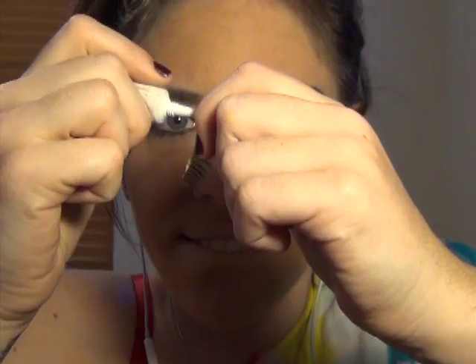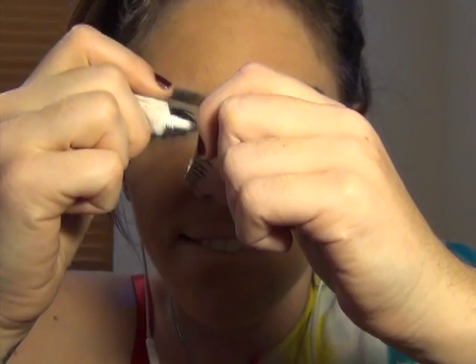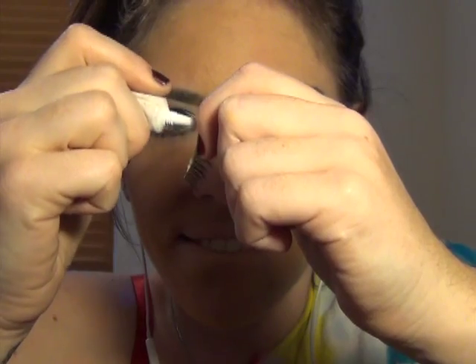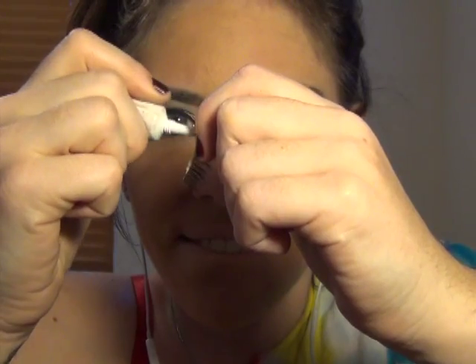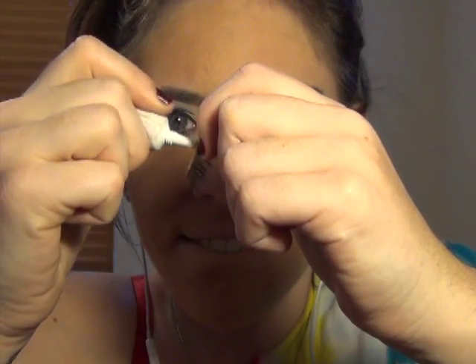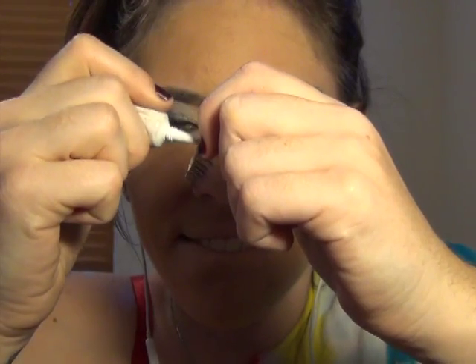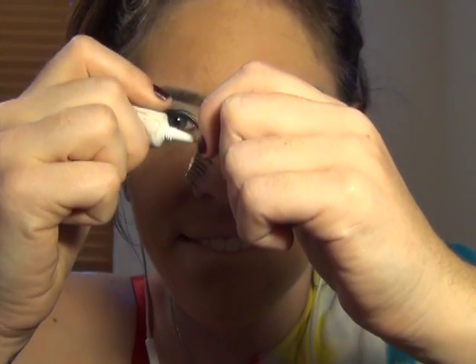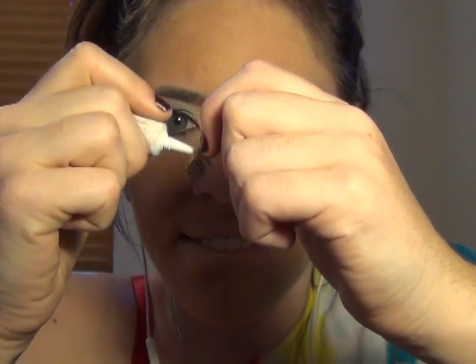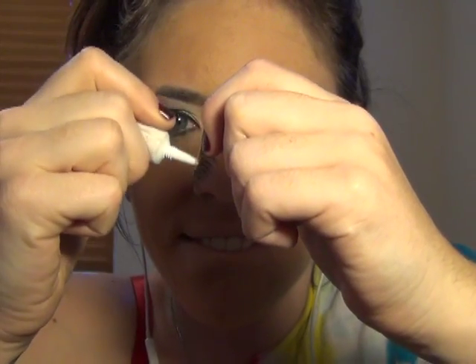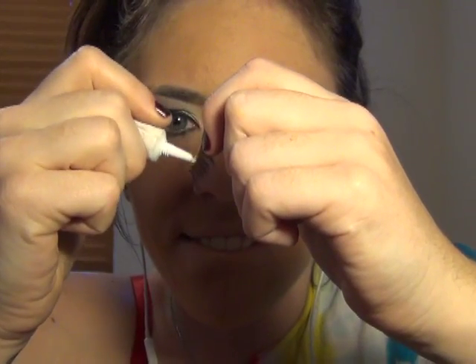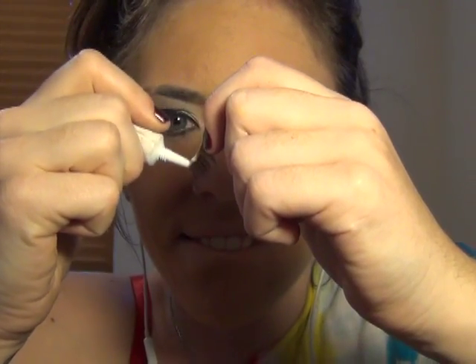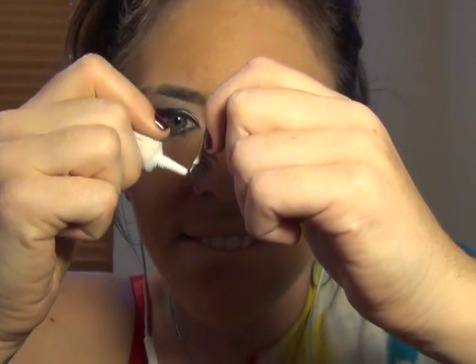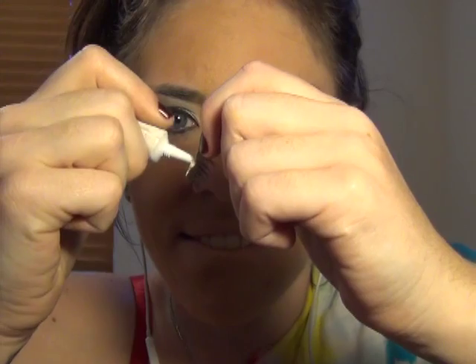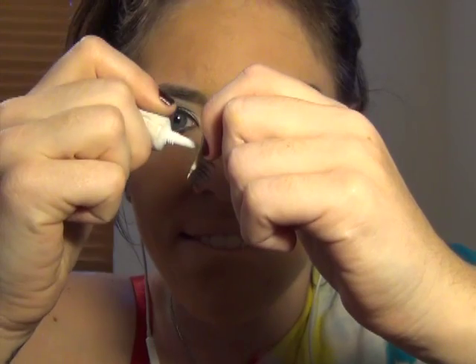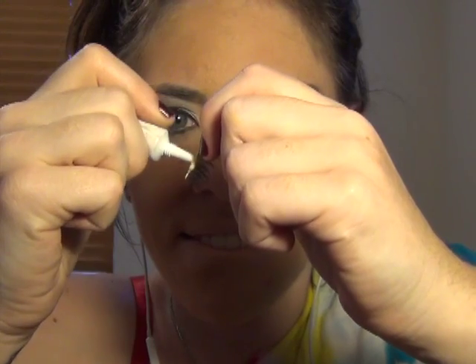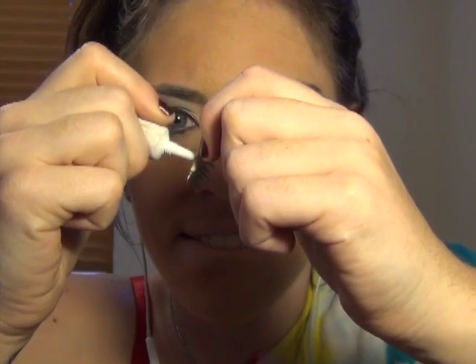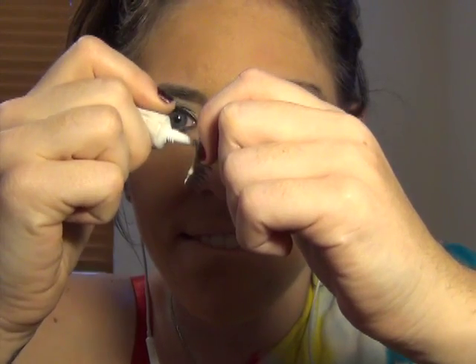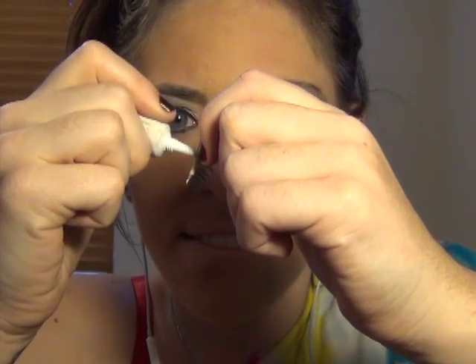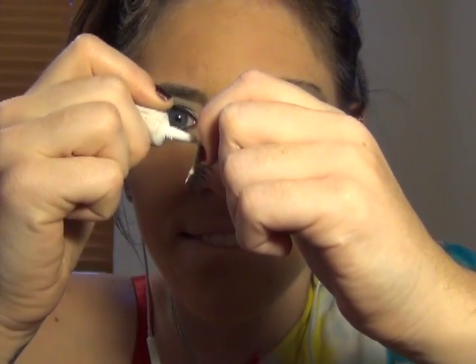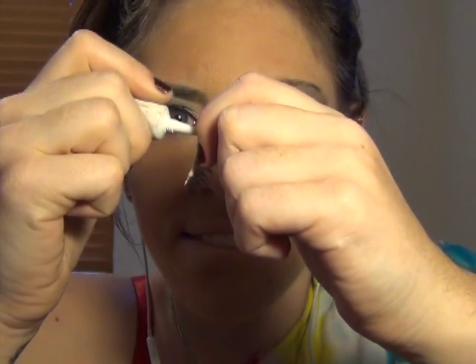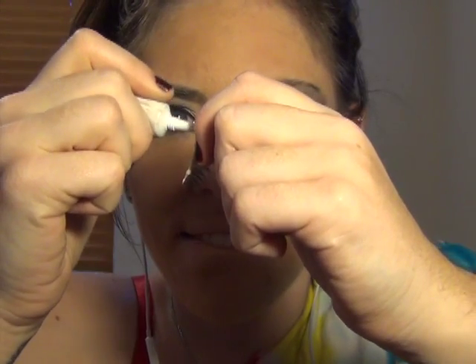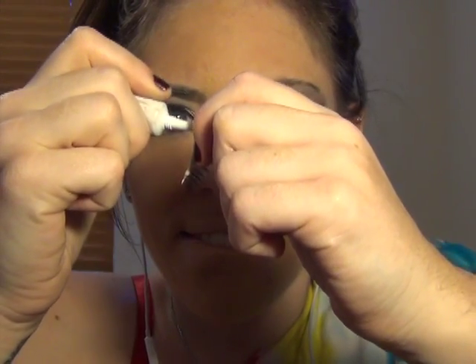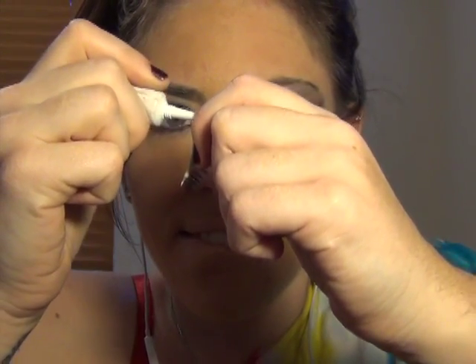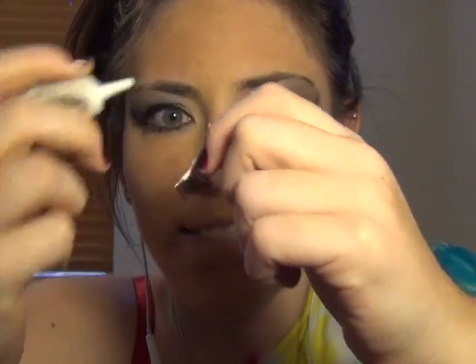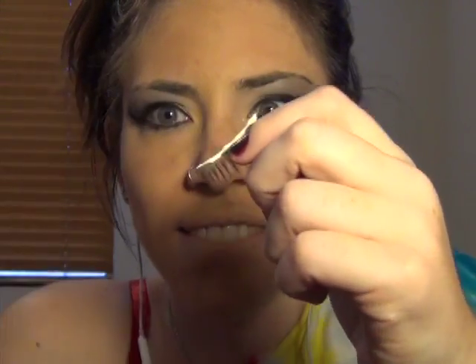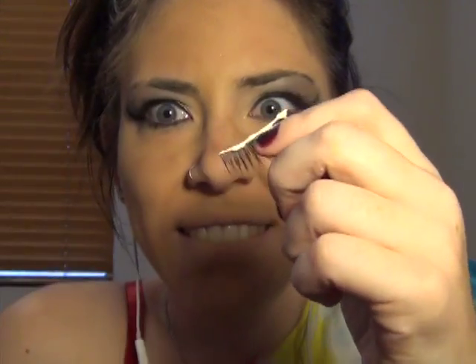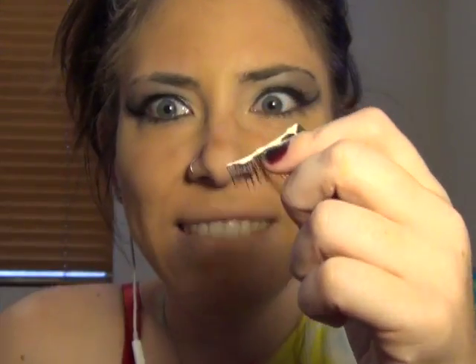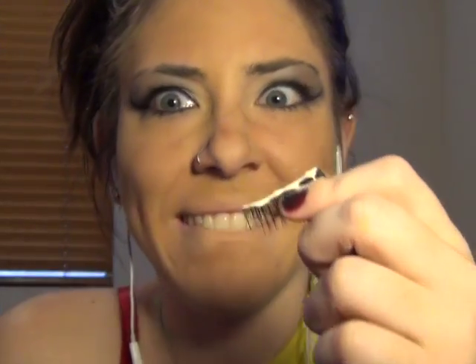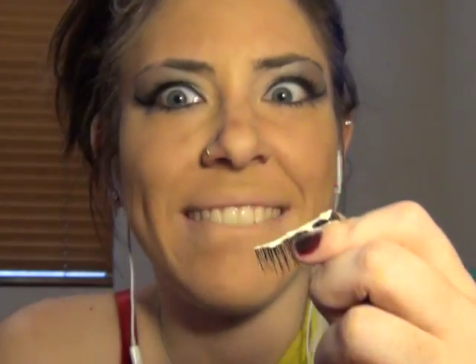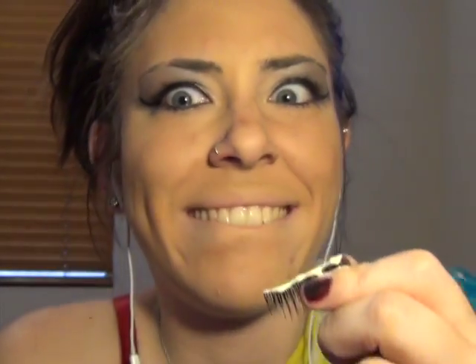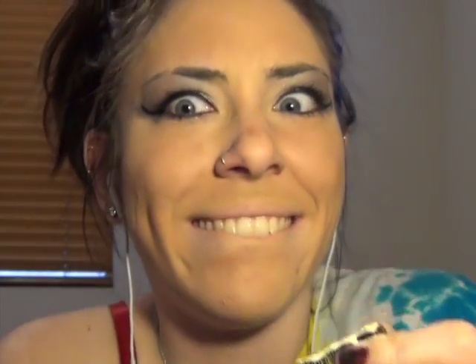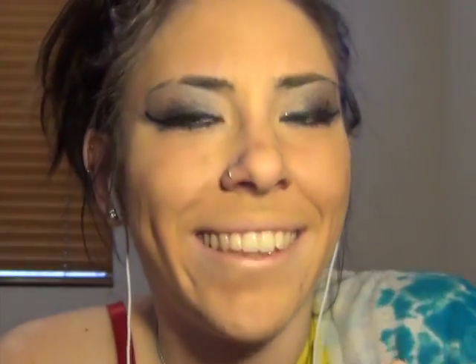When you're applying your eyelash glue, think of how attached you want to be to your date. Smell his hair. Look through his apartment. Stalk him. Sticky, sticky.